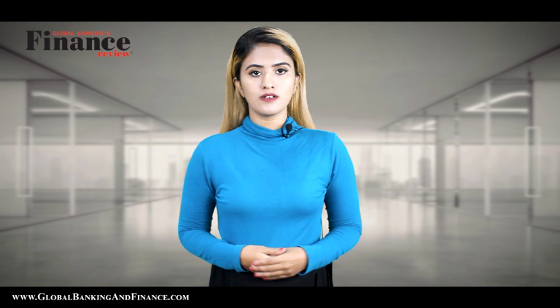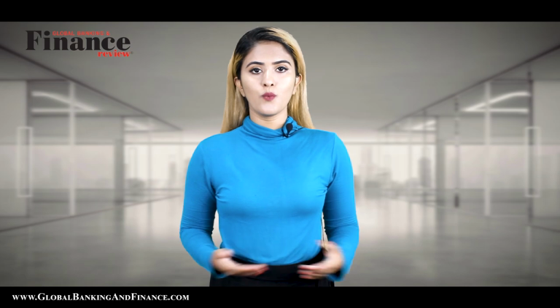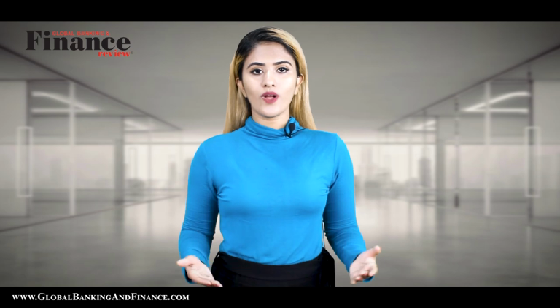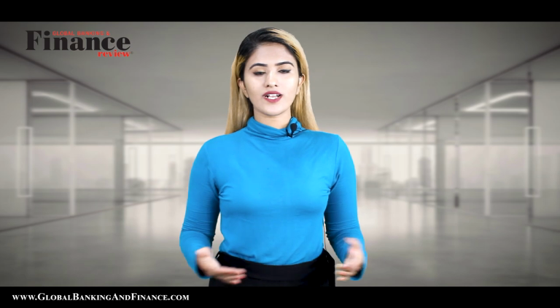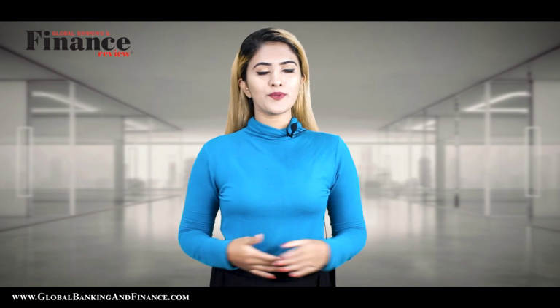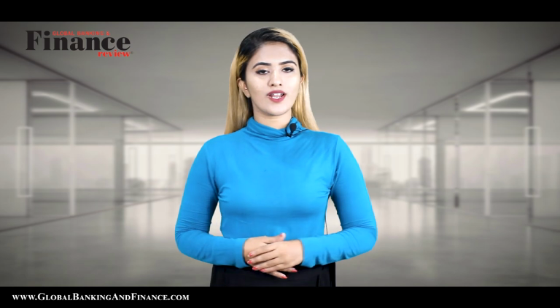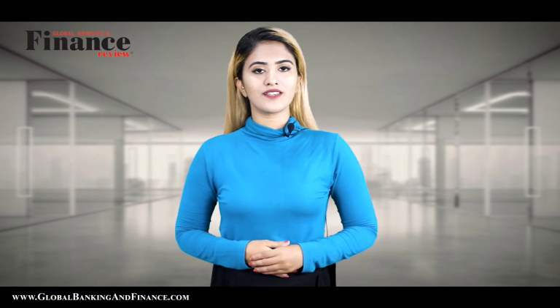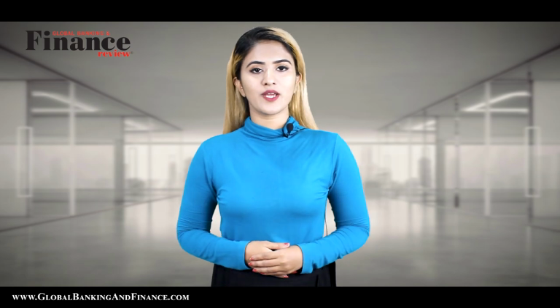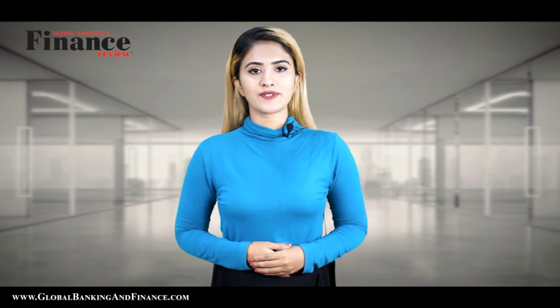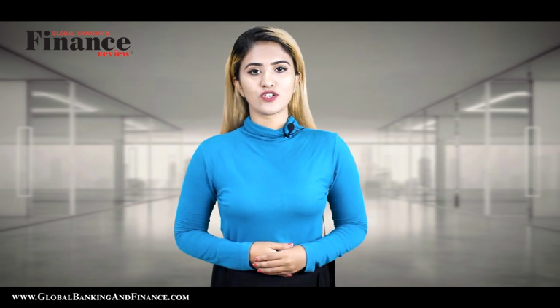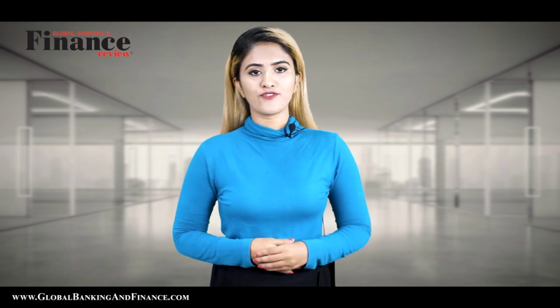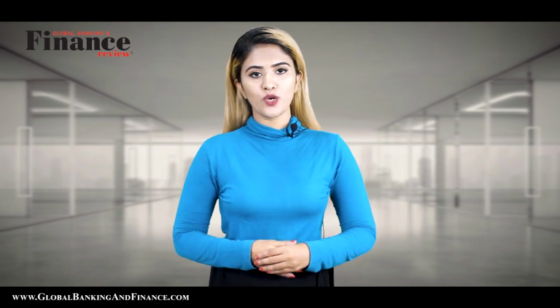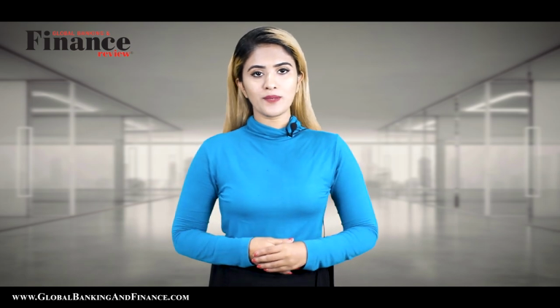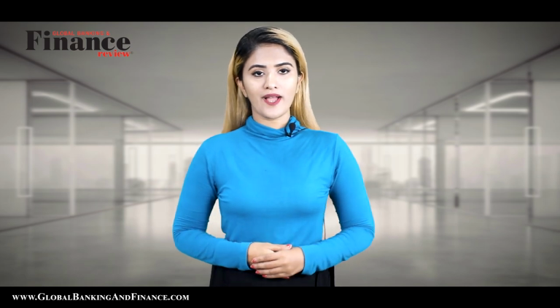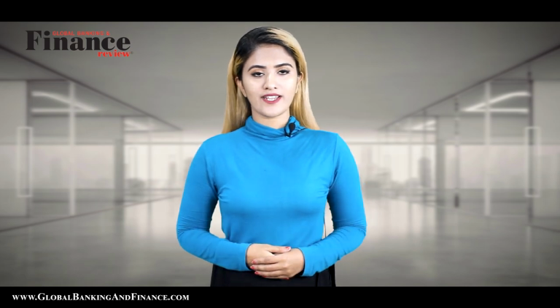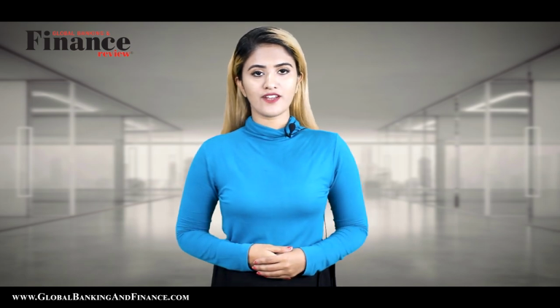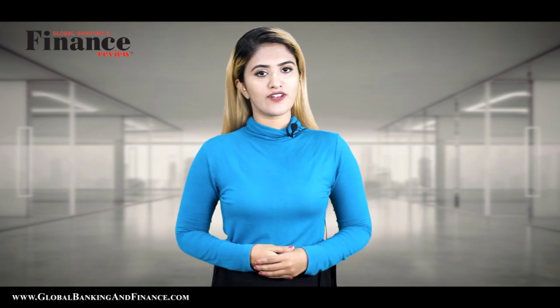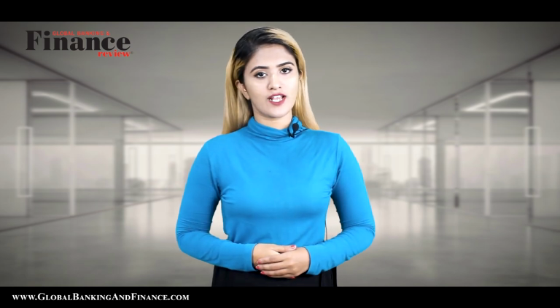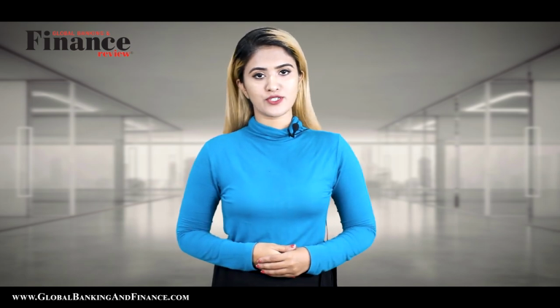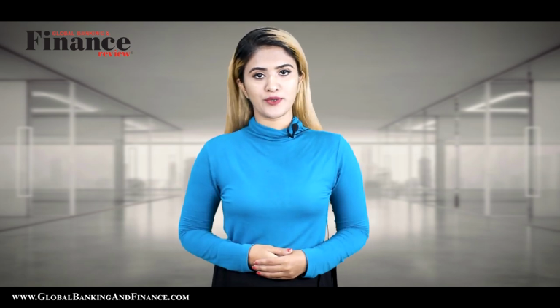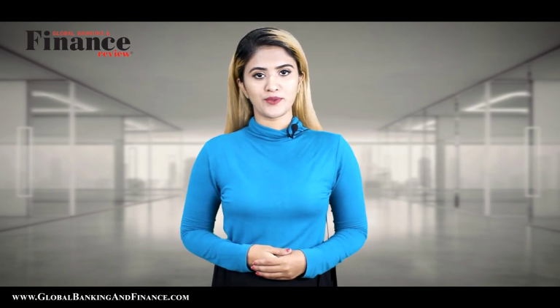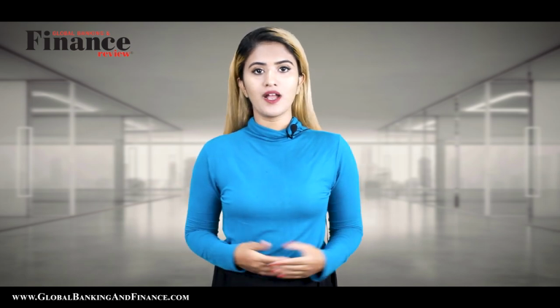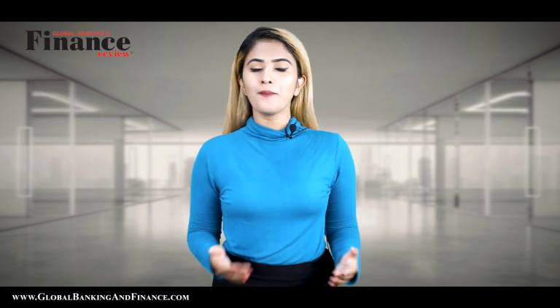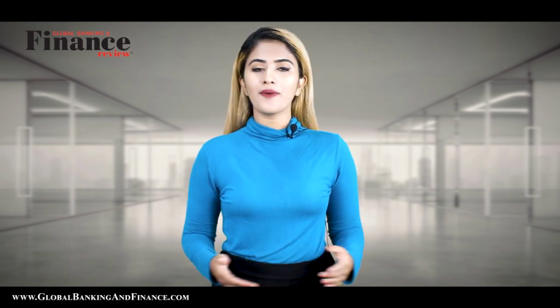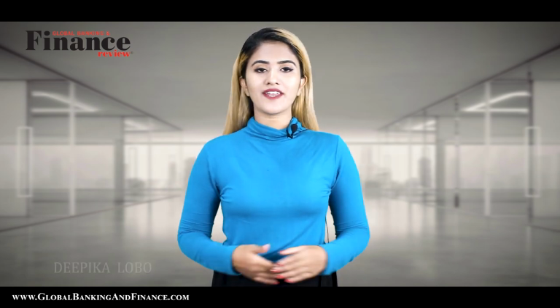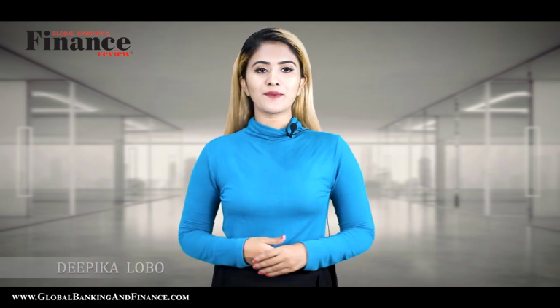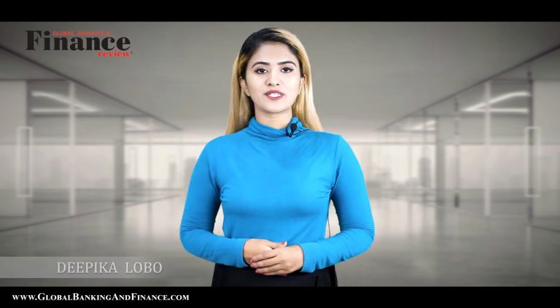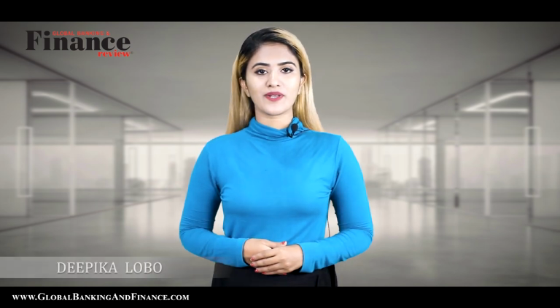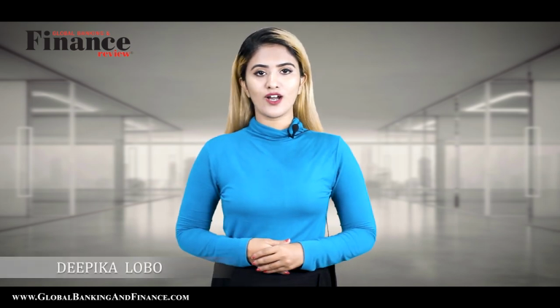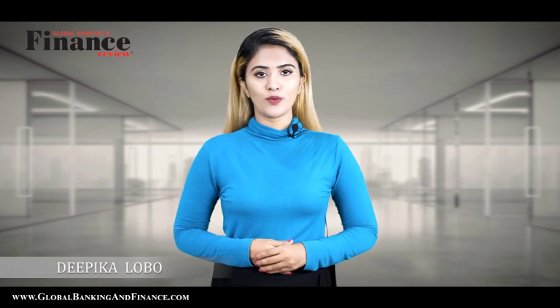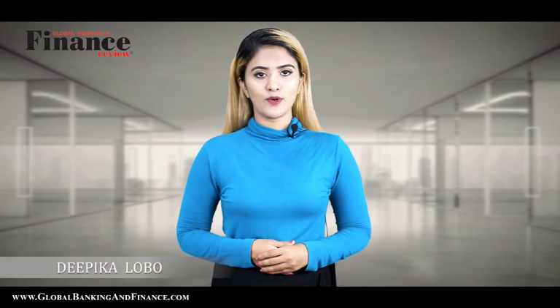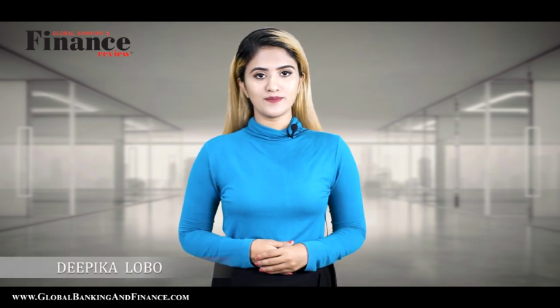Welcome to another episode of Global Banking & Financing. My name is Deepika Lobo.